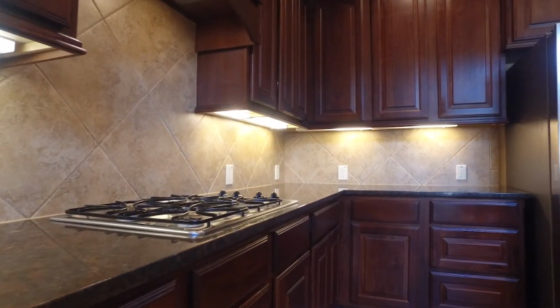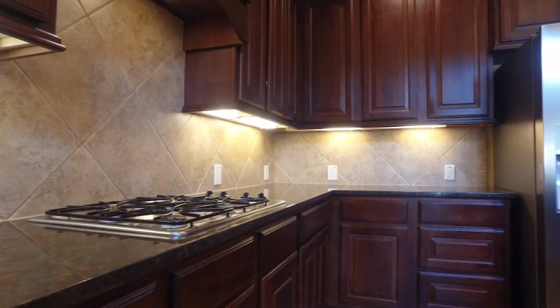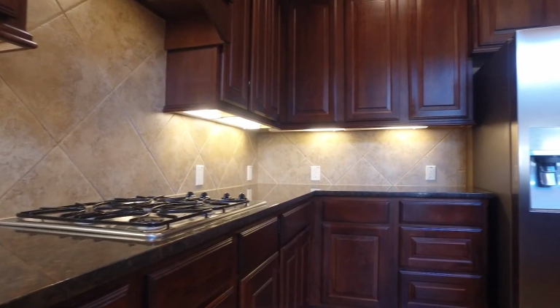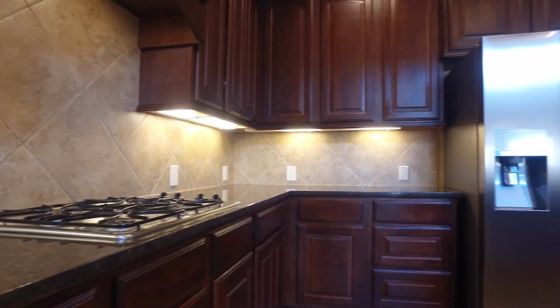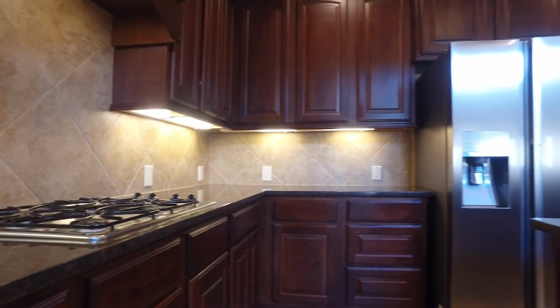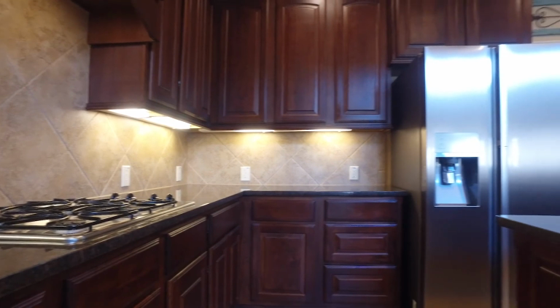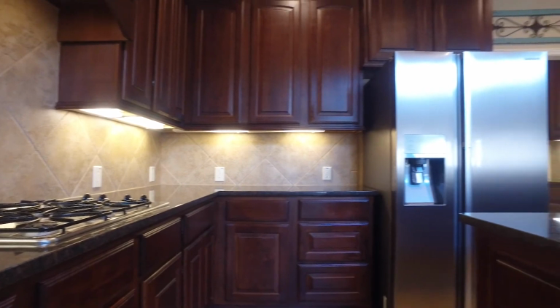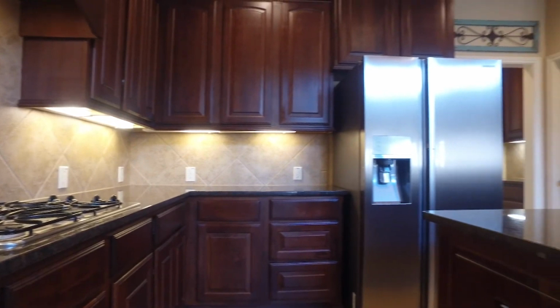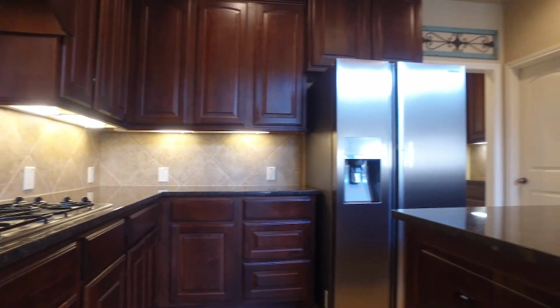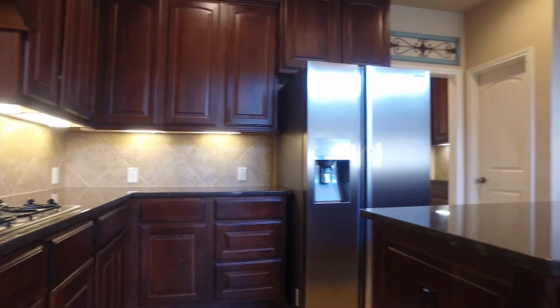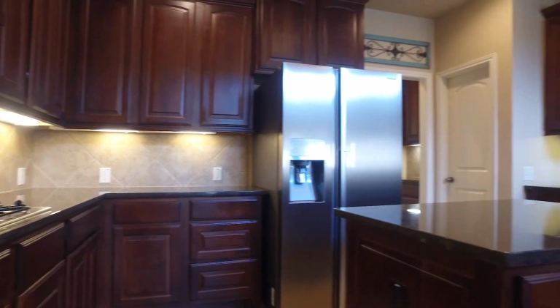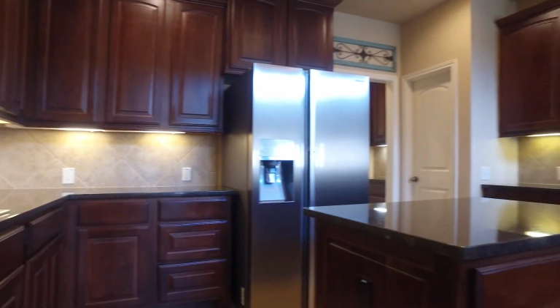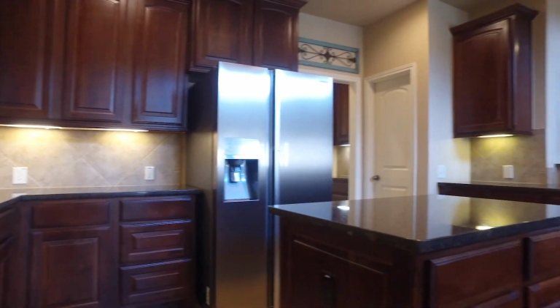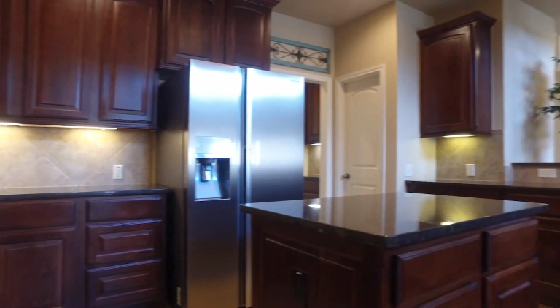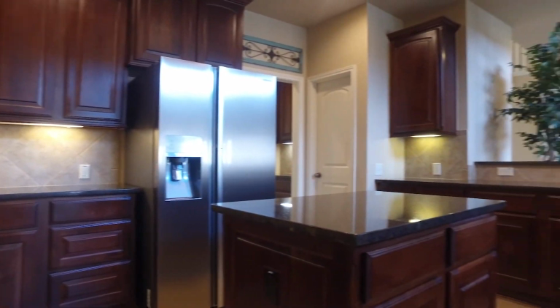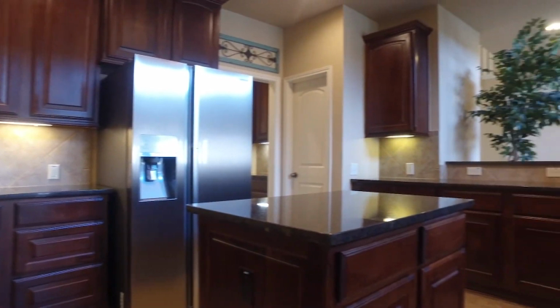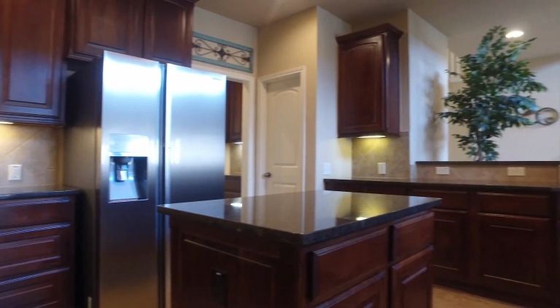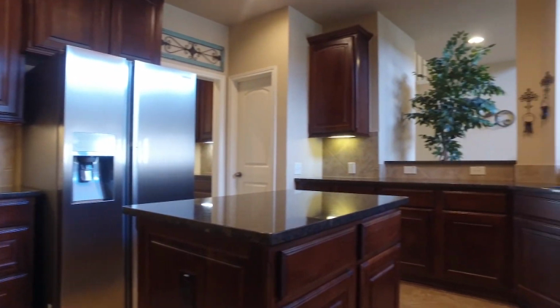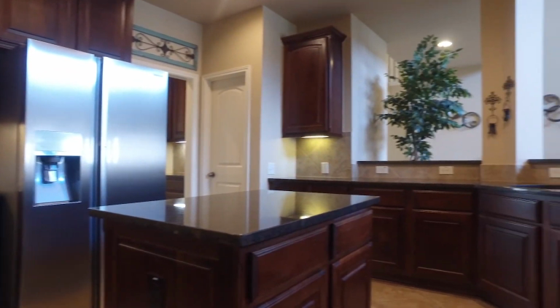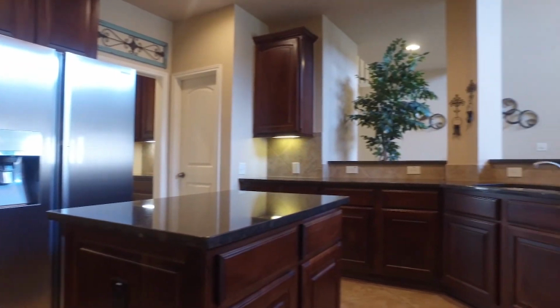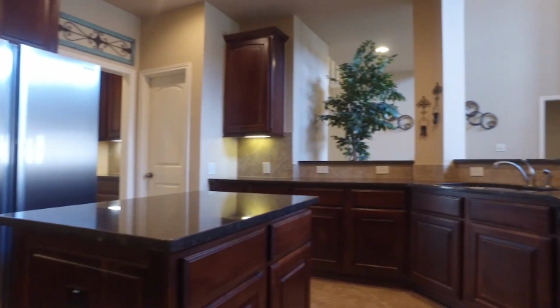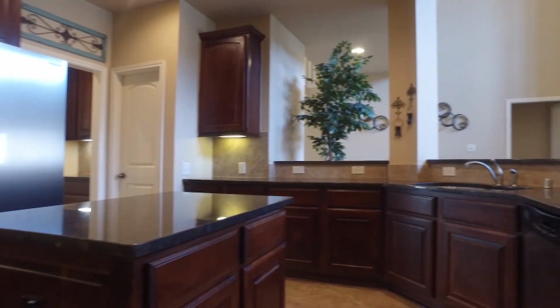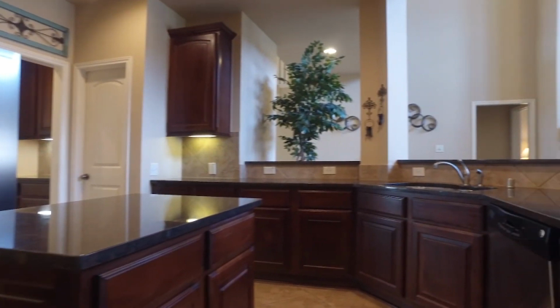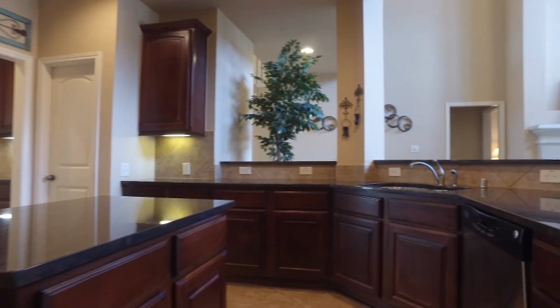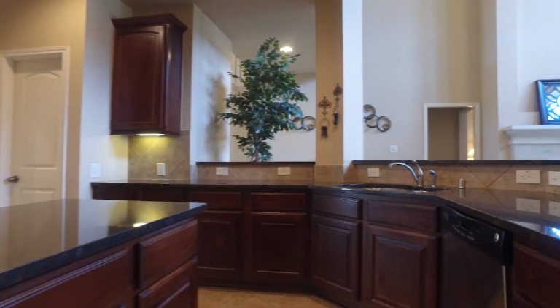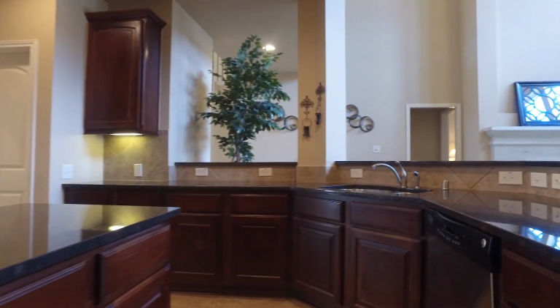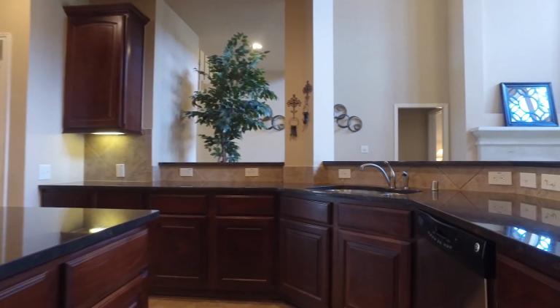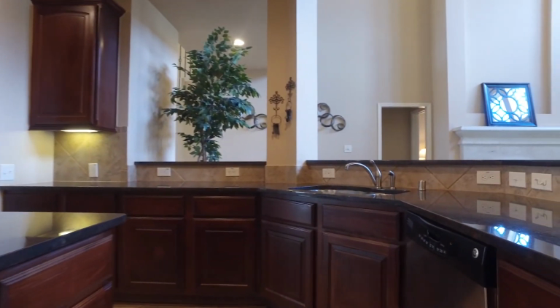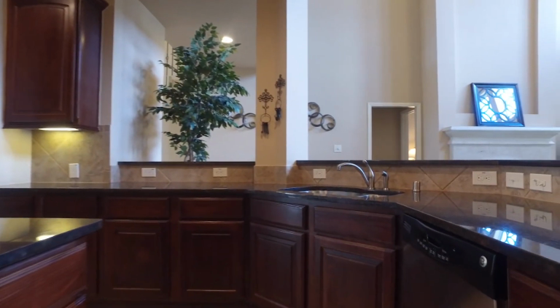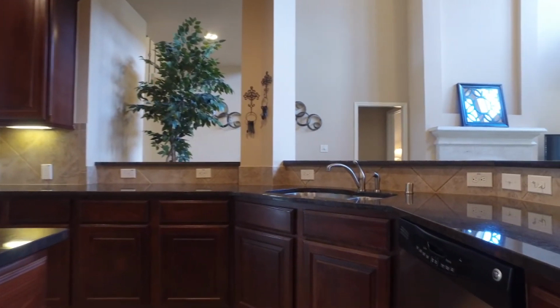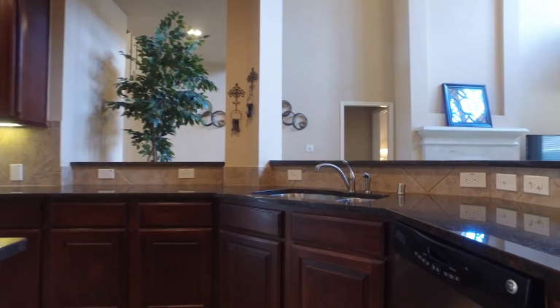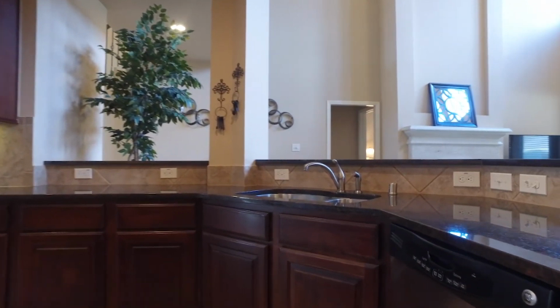Undermount lighting, custom cabinets, stainless steel appliances — it has everything in this, the heart of the home.